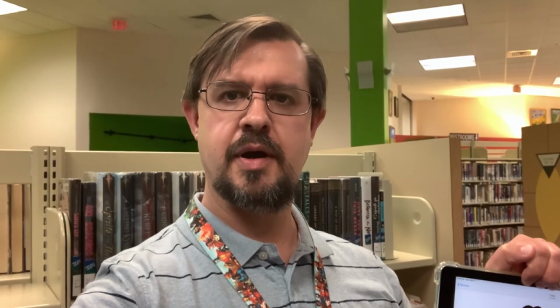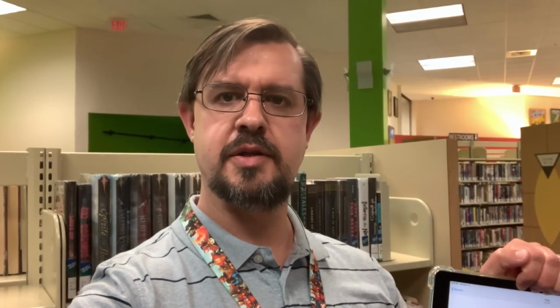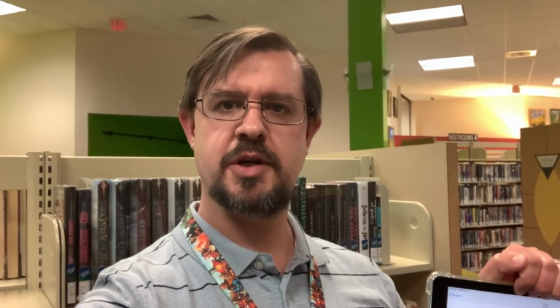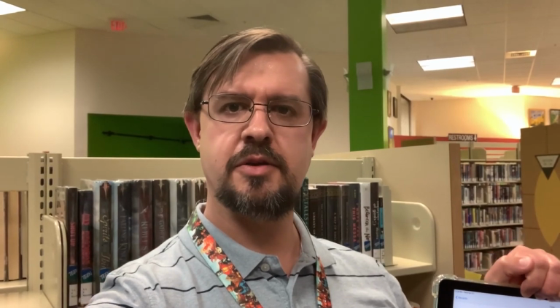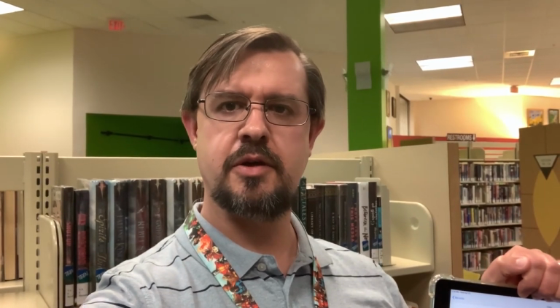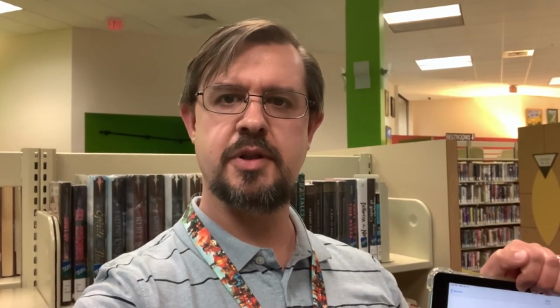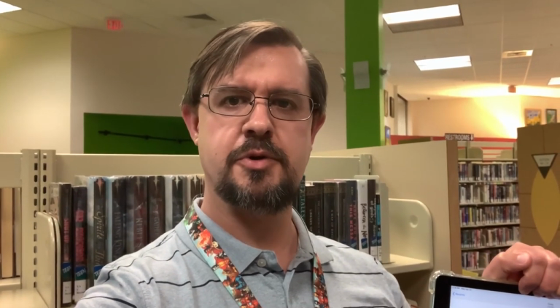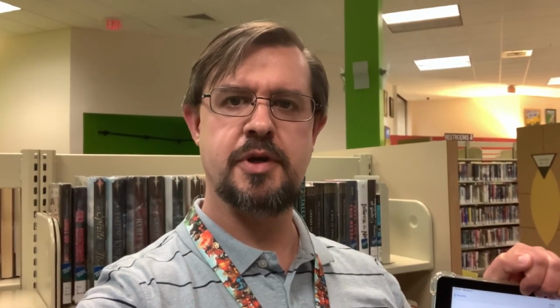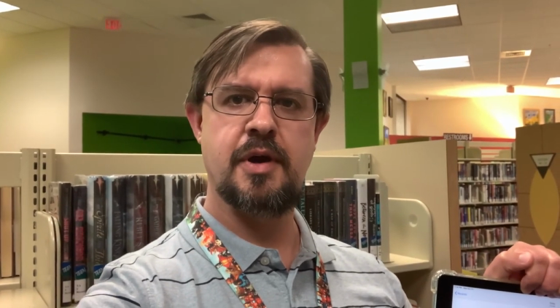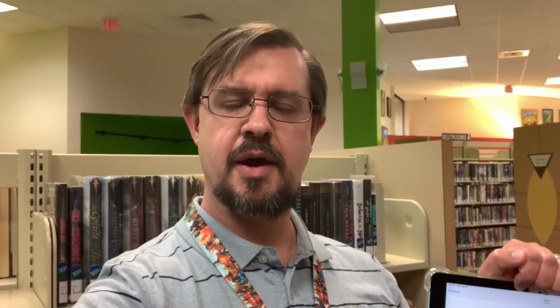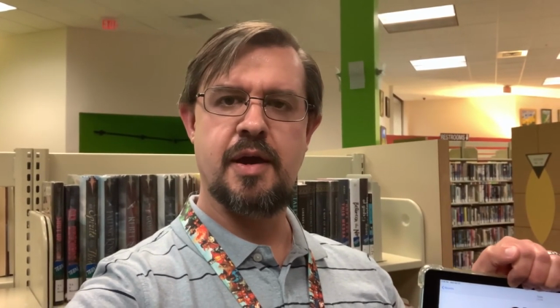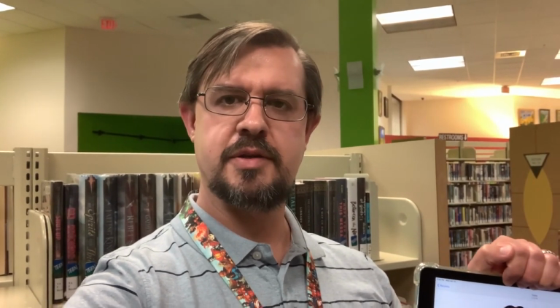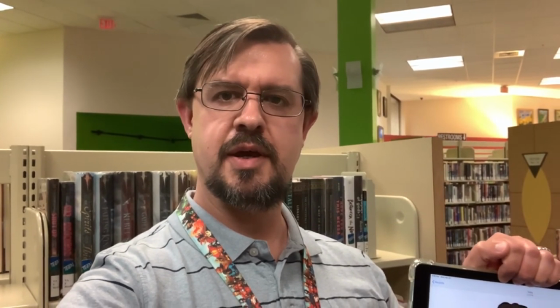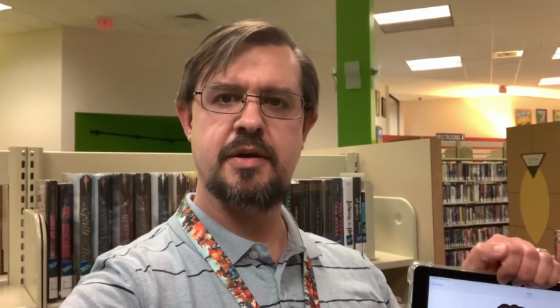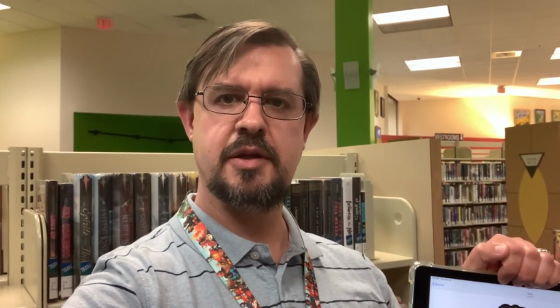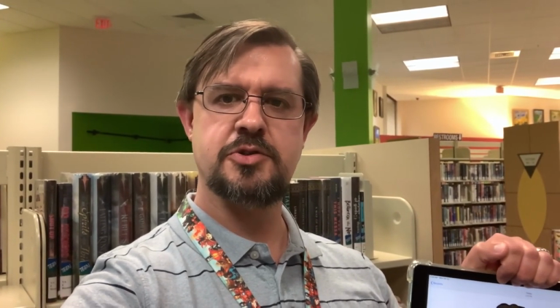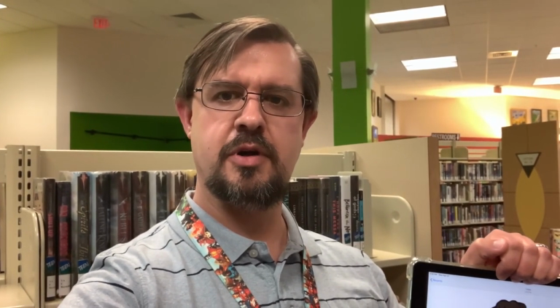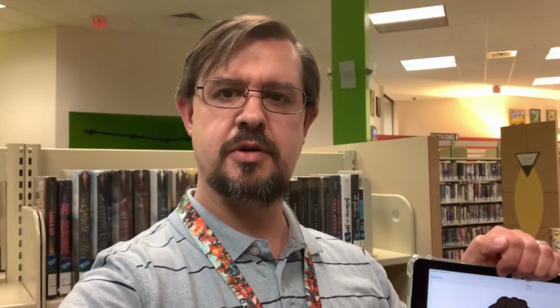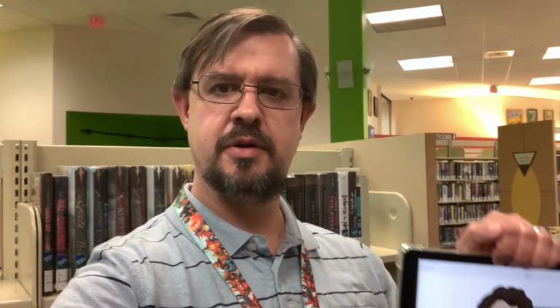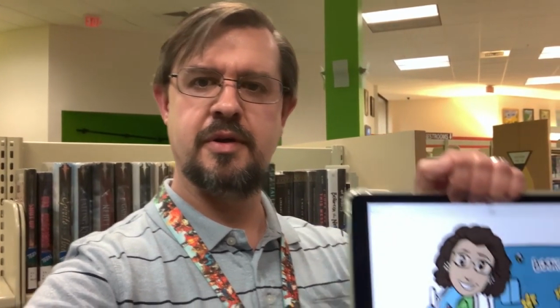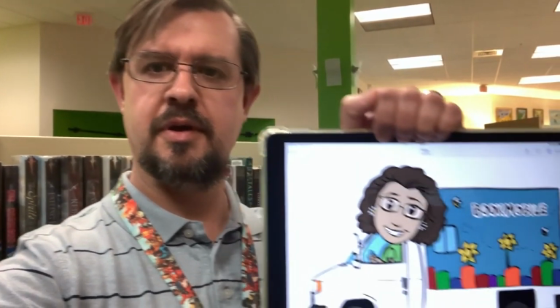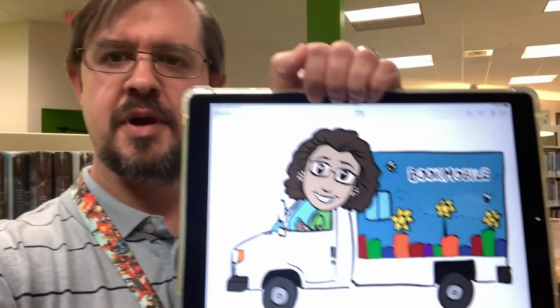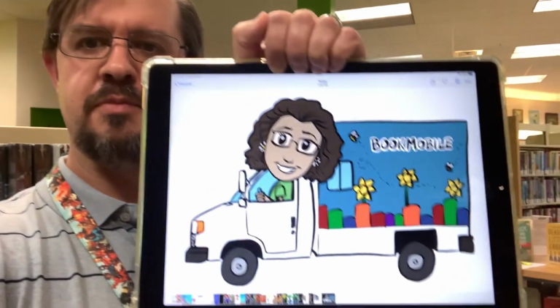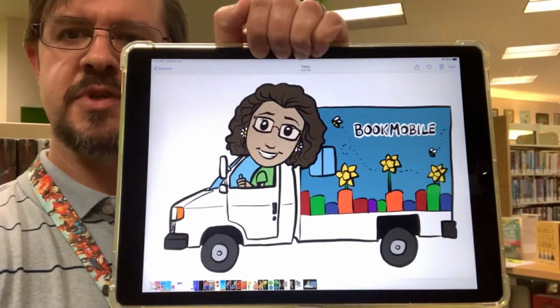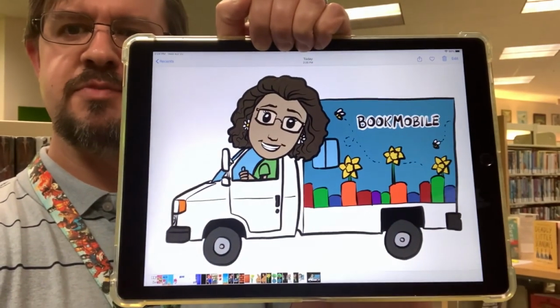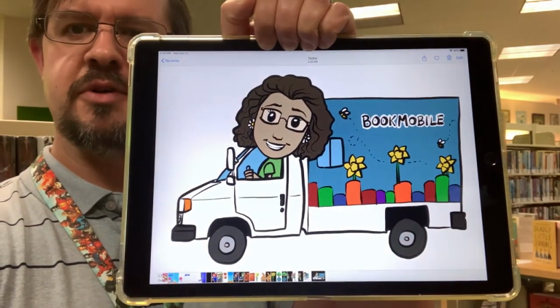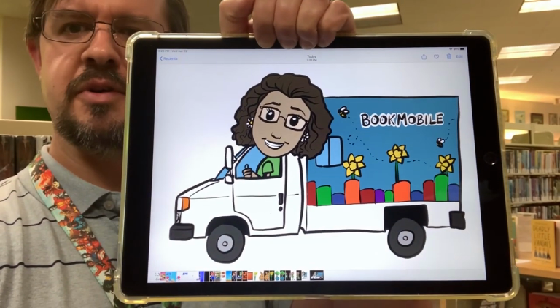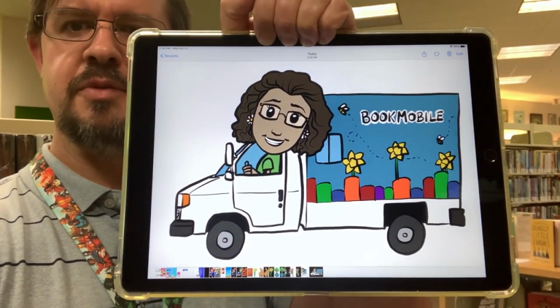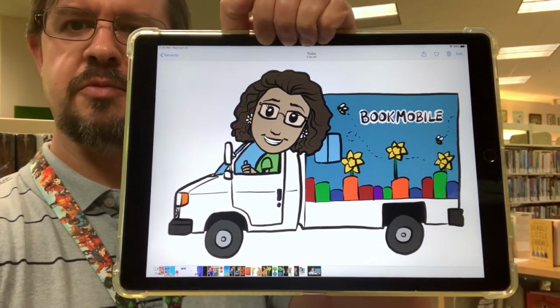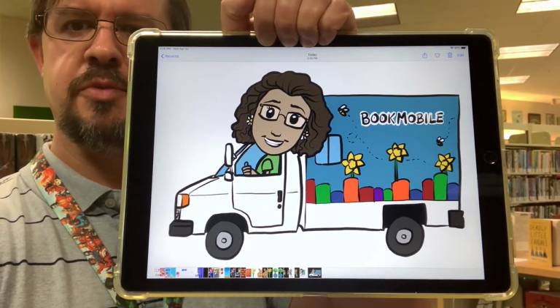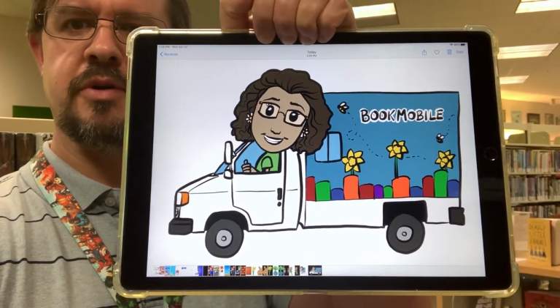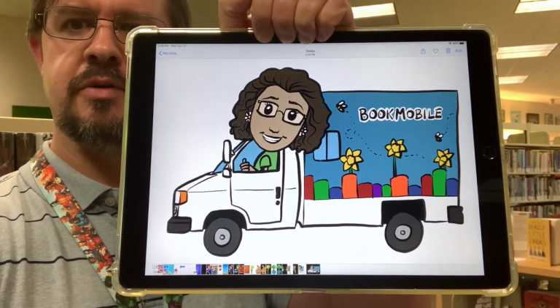Hi, it's John at the Gloucester Library, and today let's draw Mrs. Miller and the bookmobile.